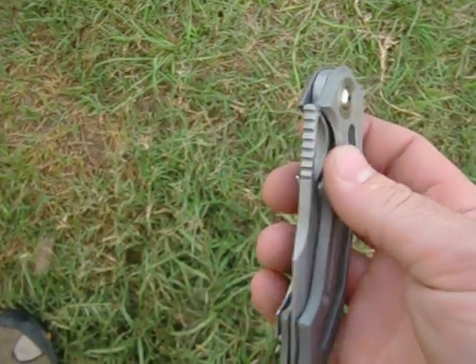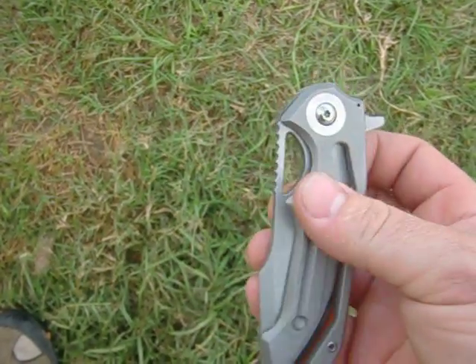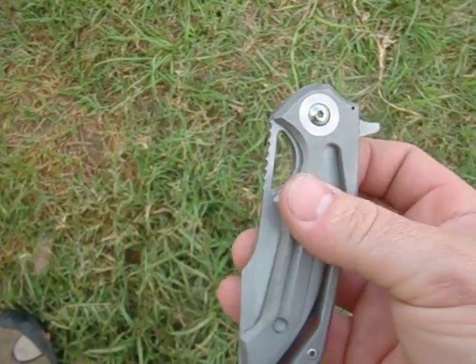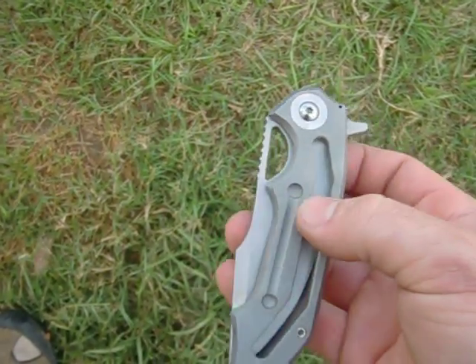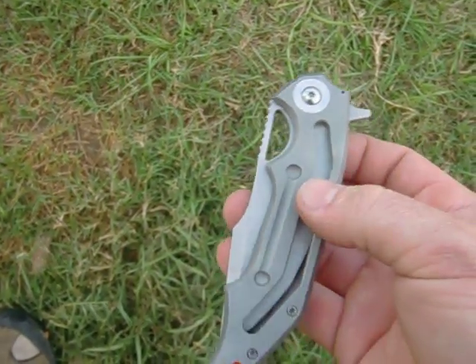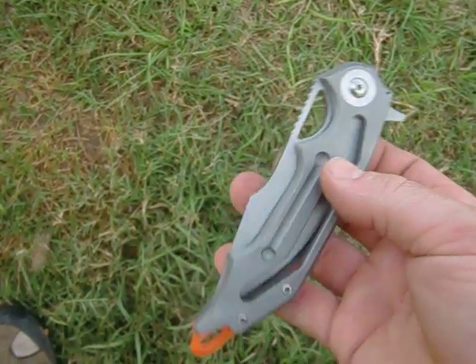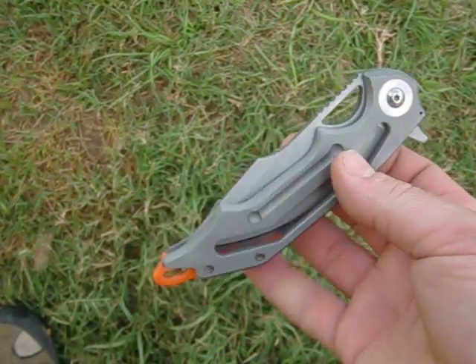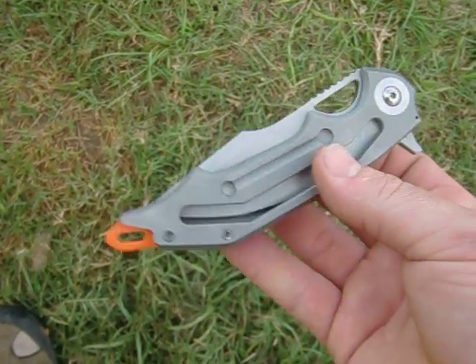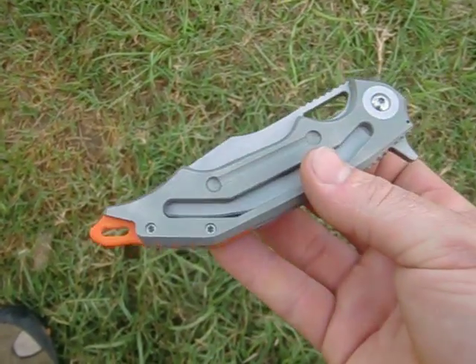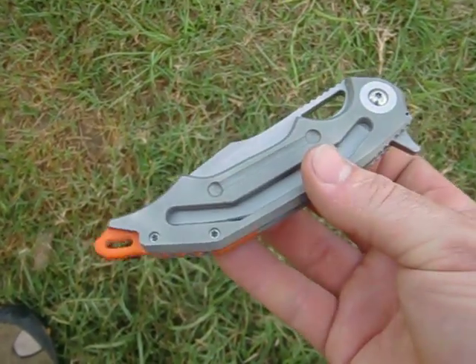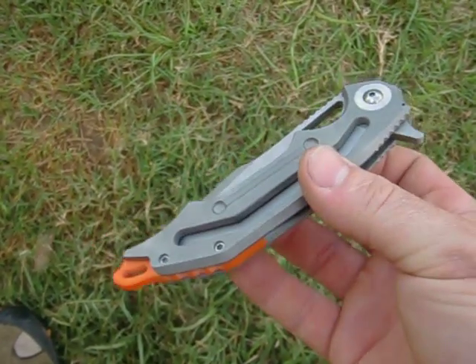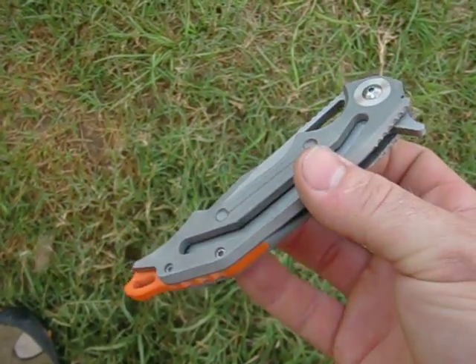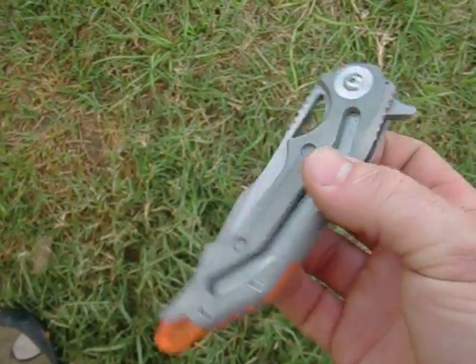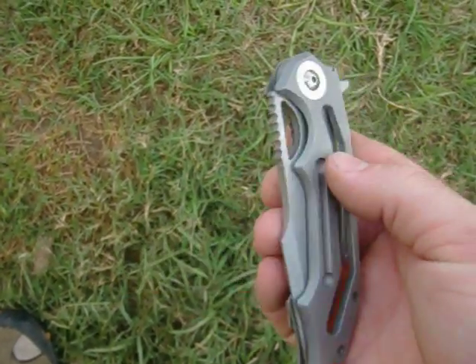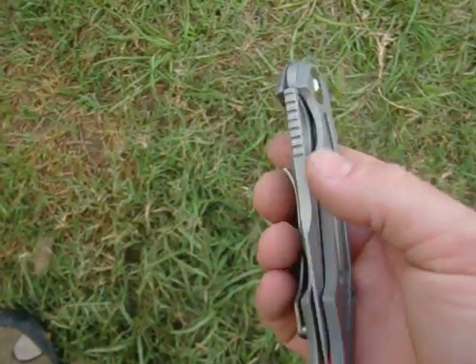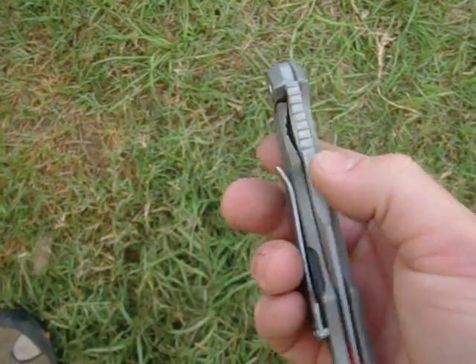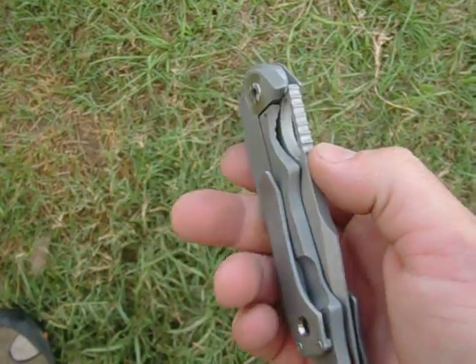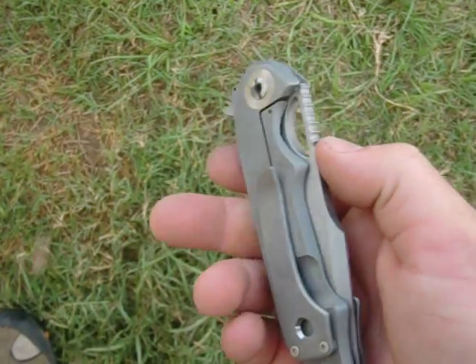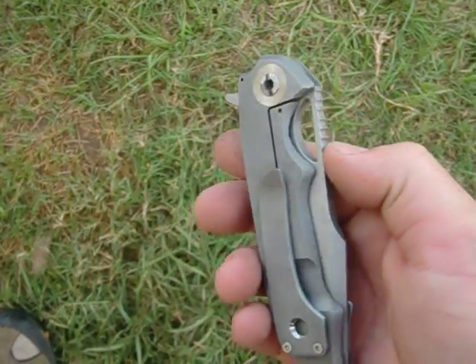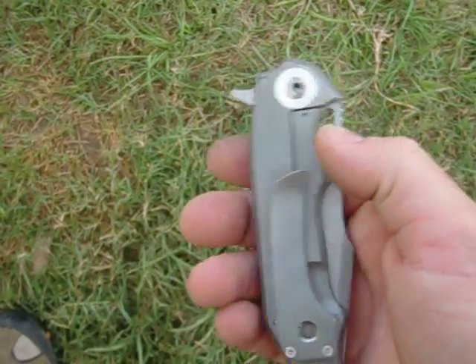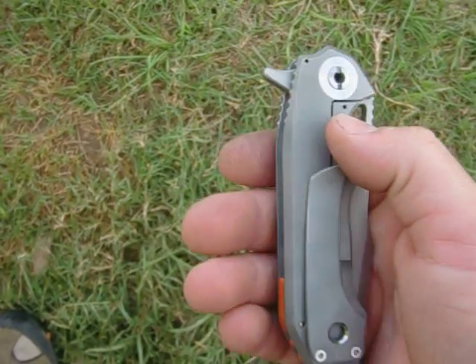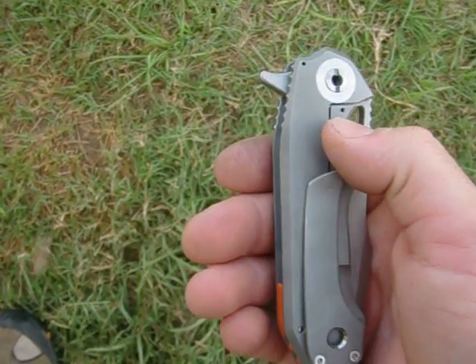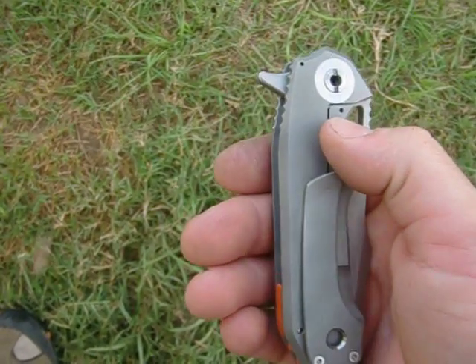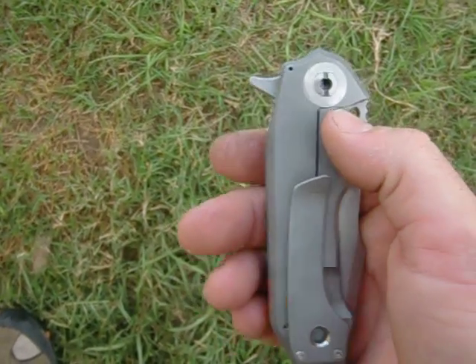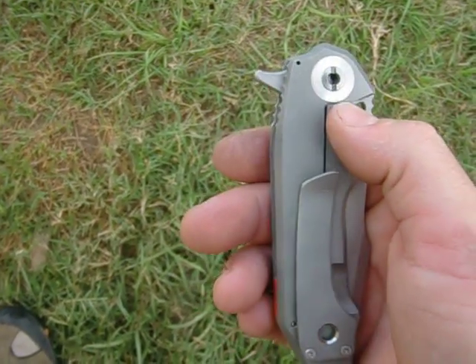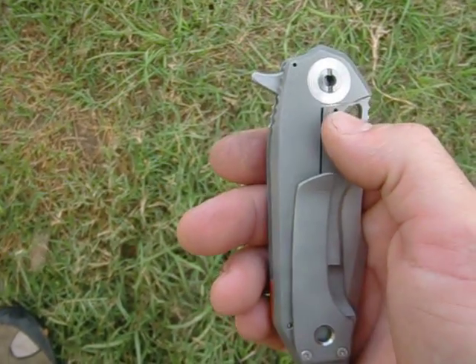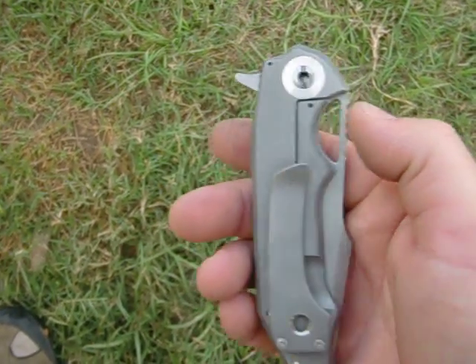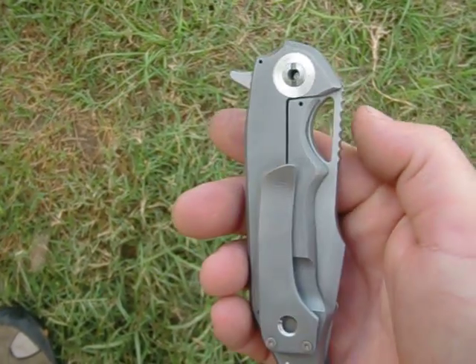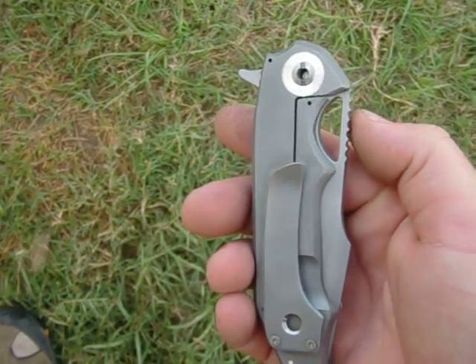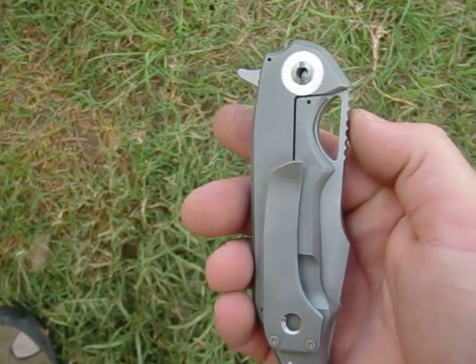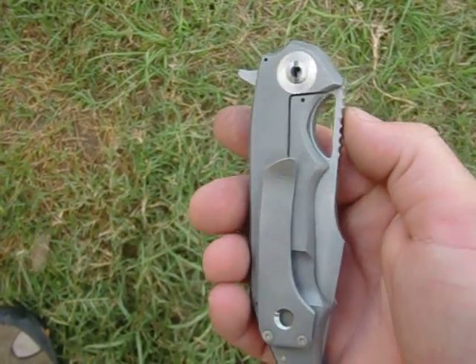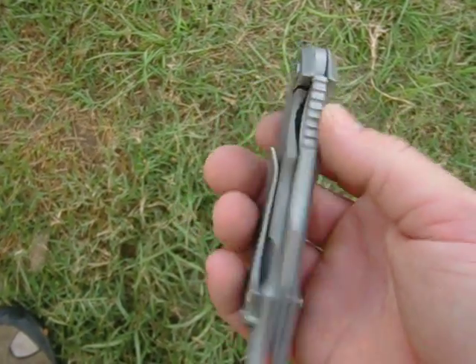Unfortunately with this titanium it's not thick enough to run my HRD system, so it's just got a standard D10 in there.